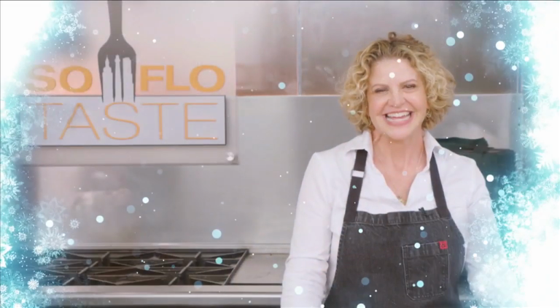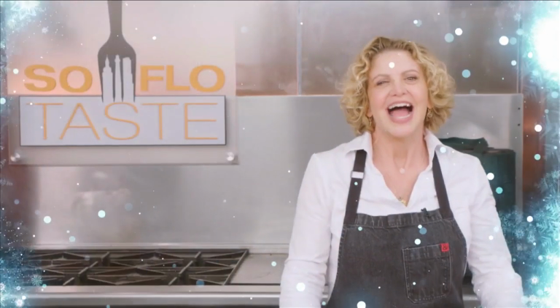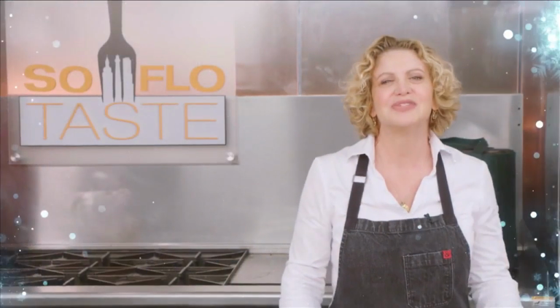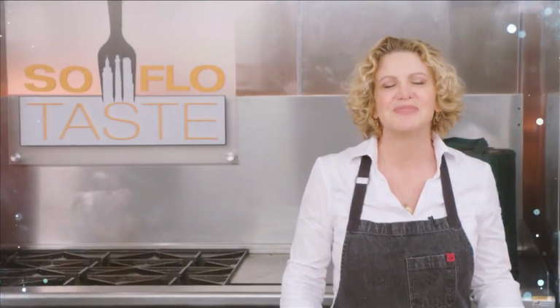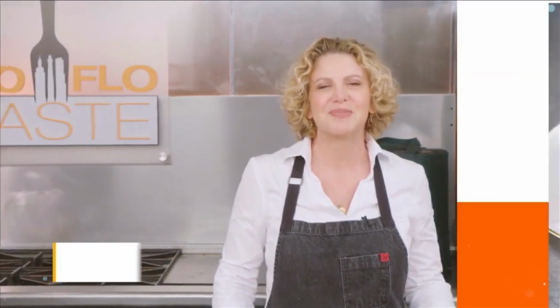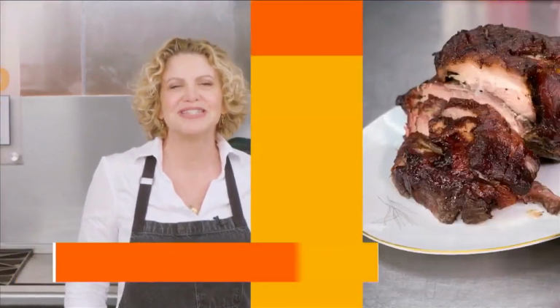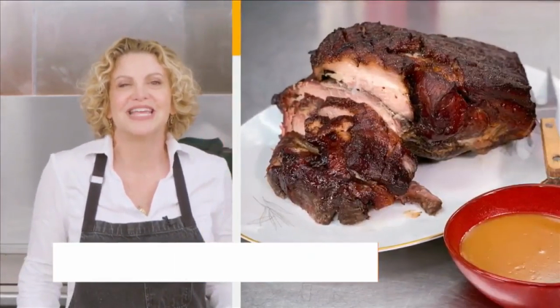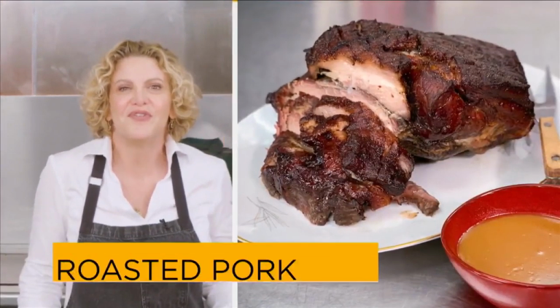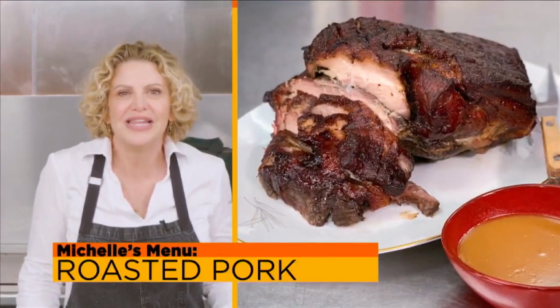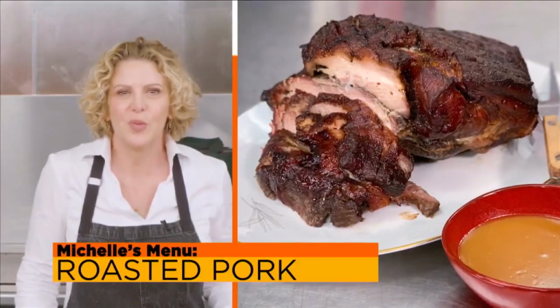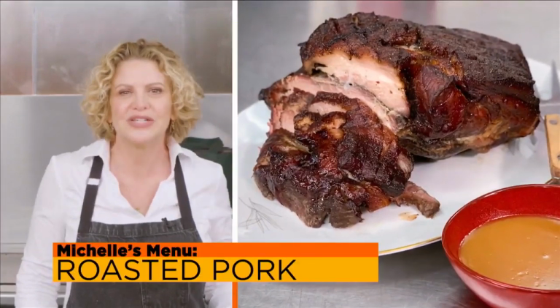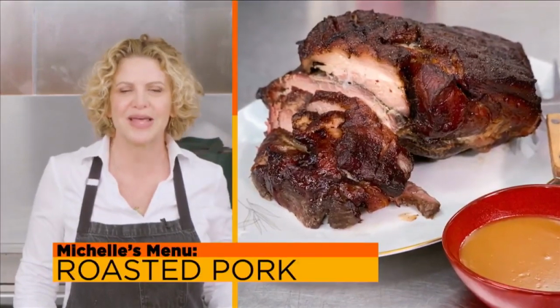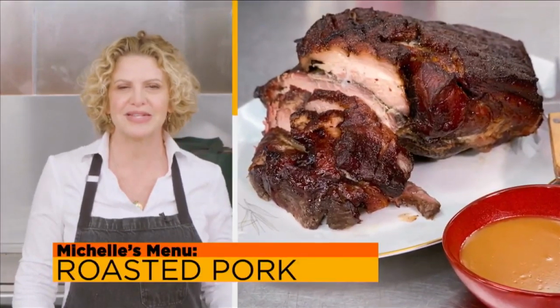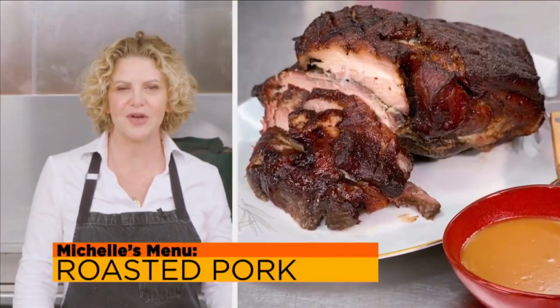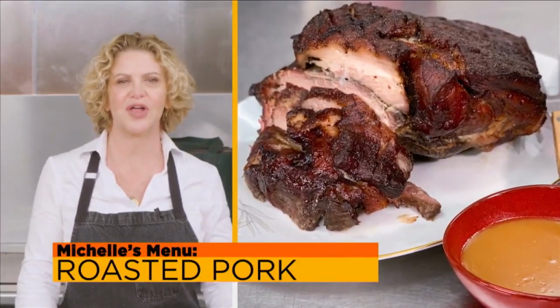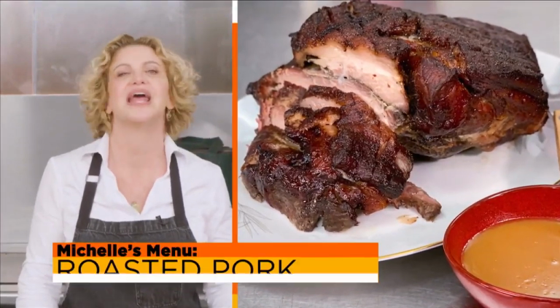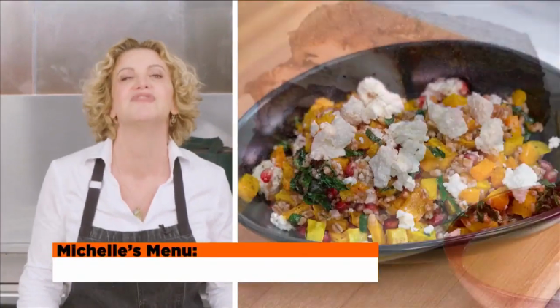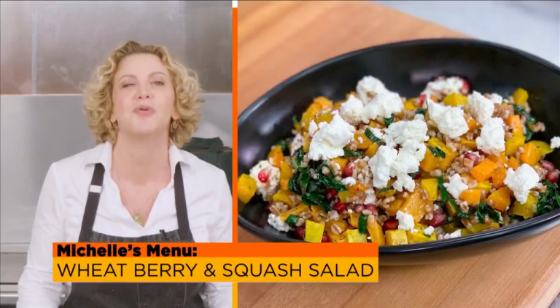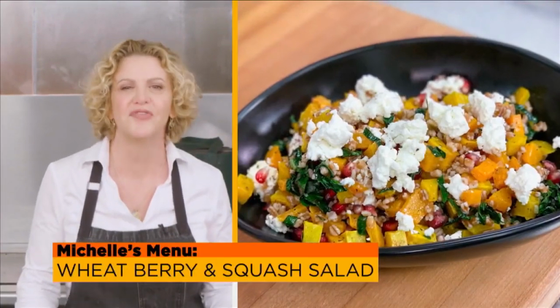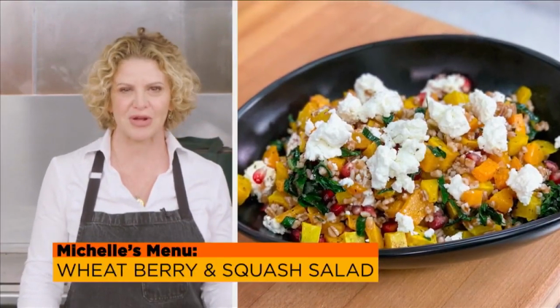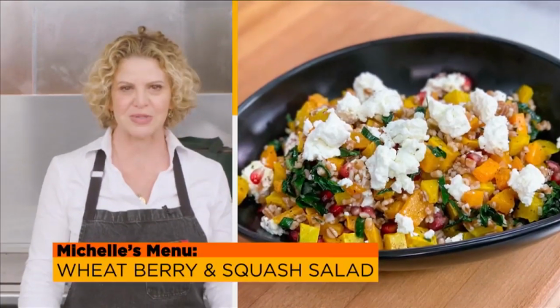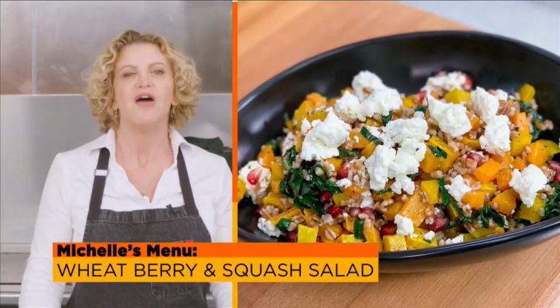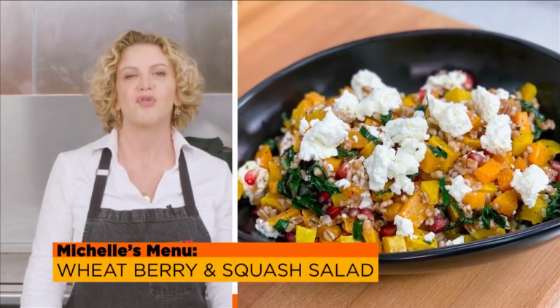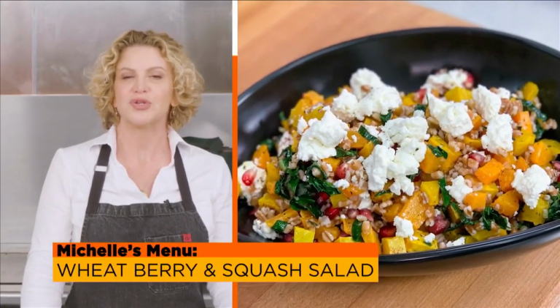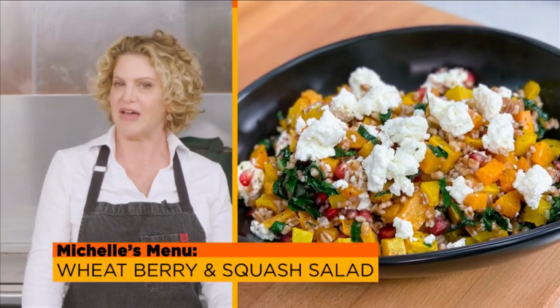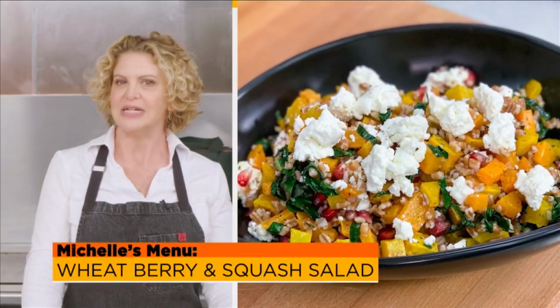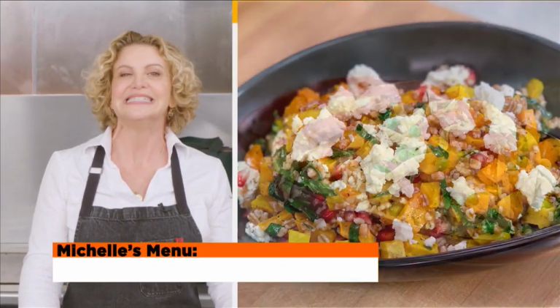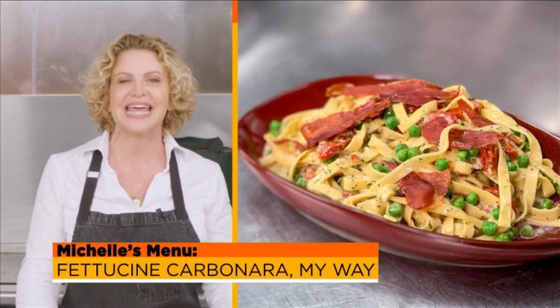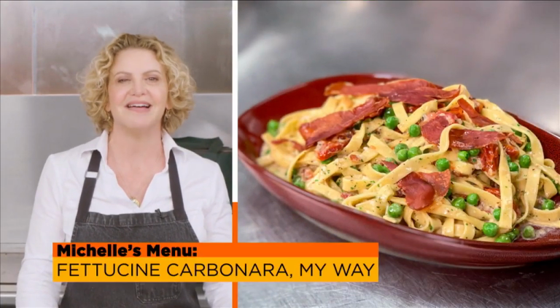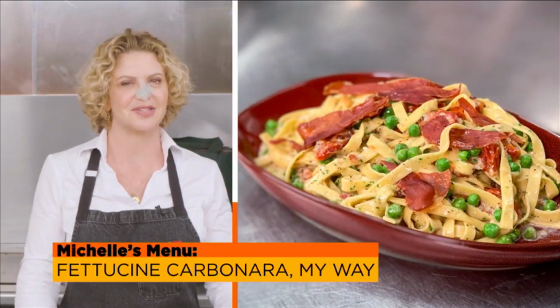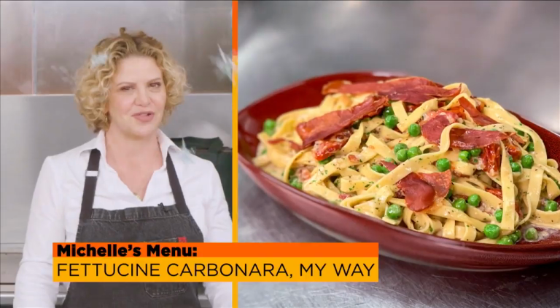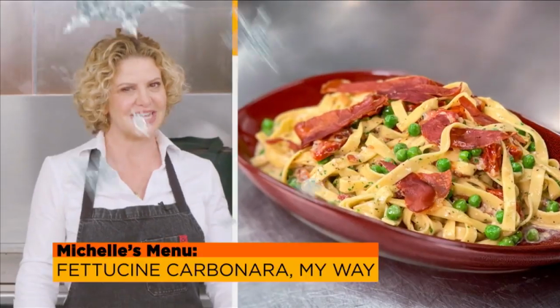I'm Chef Michelle Bernstein. Can you feel it? Winter's coming to SoFlo and I have the perfect recipes for its arrival today on SoFlo Taste.